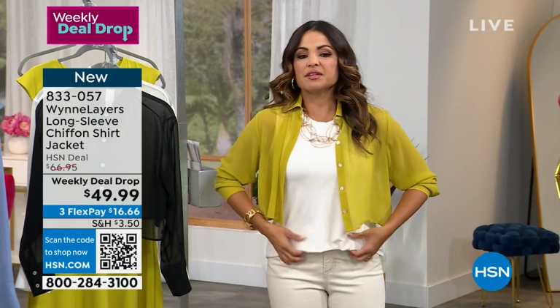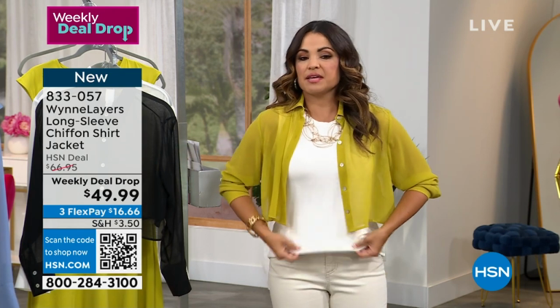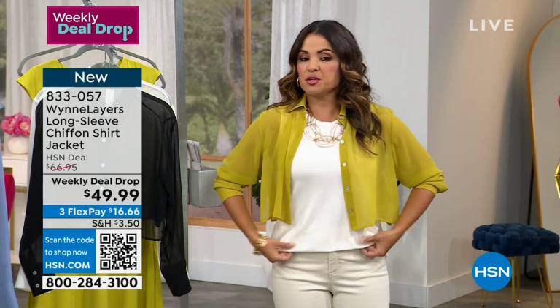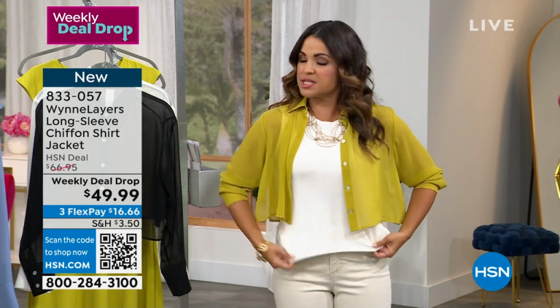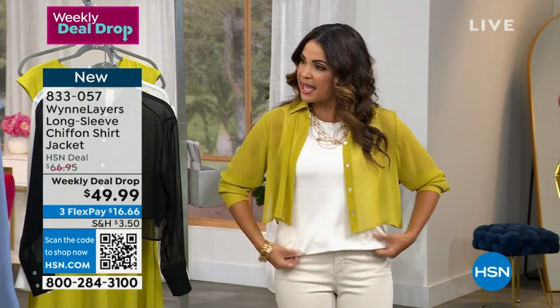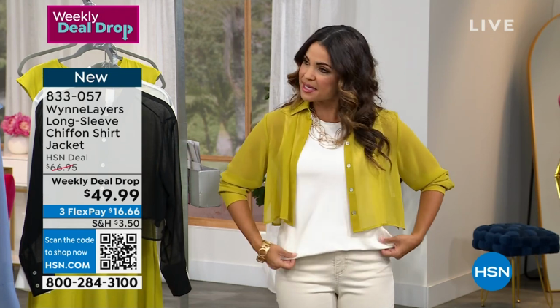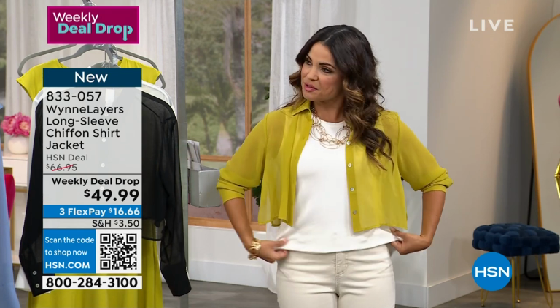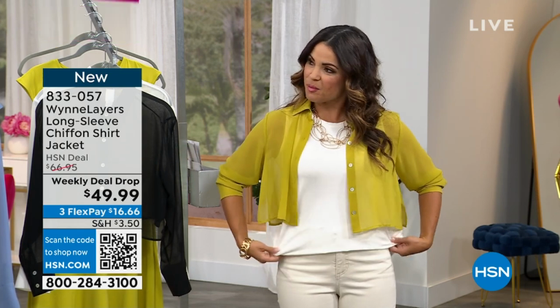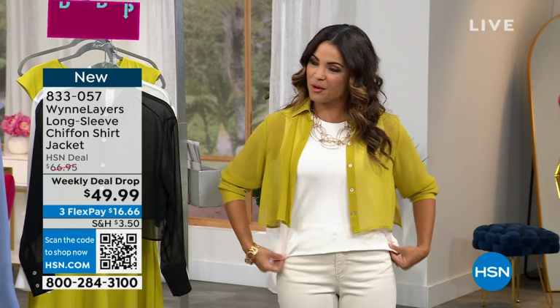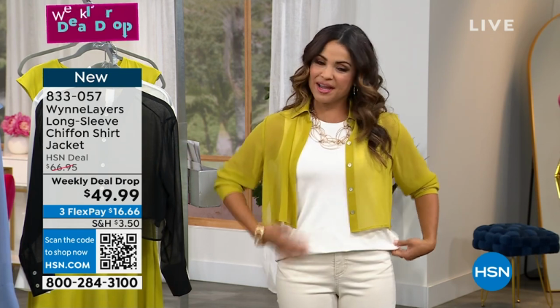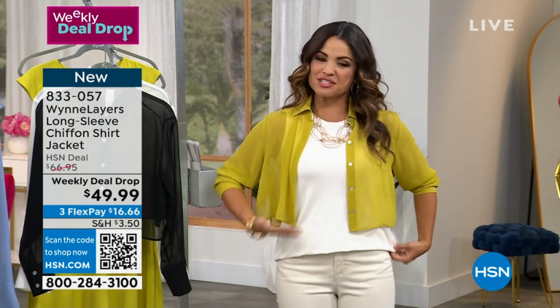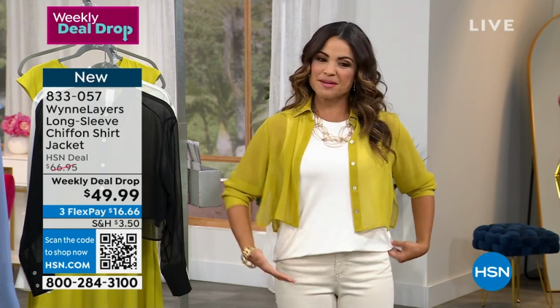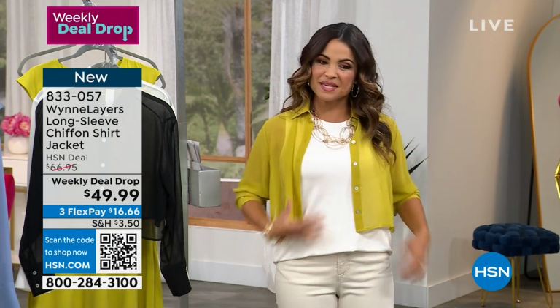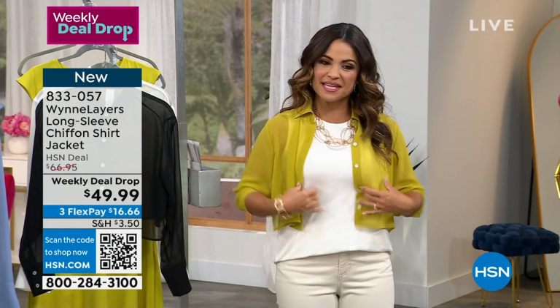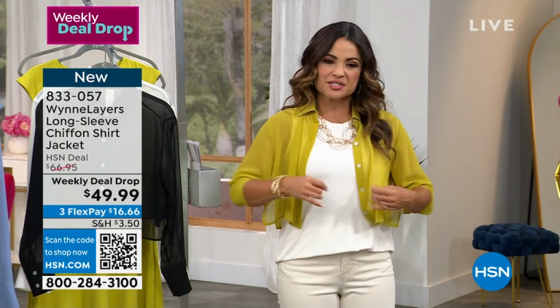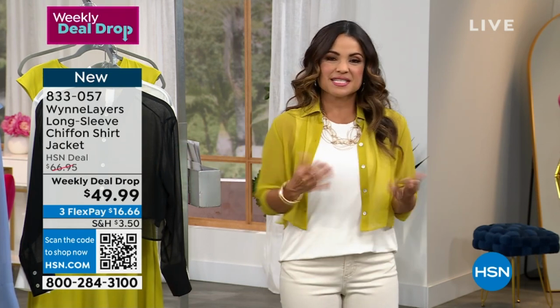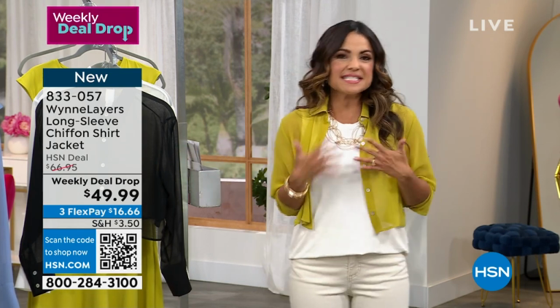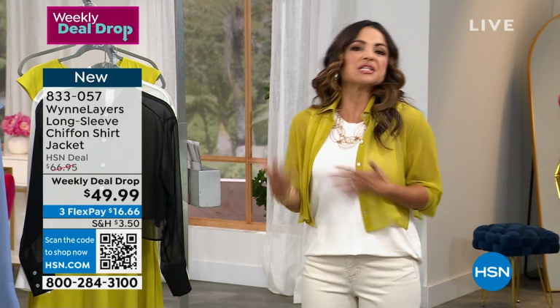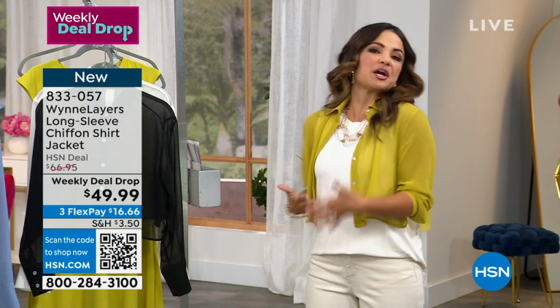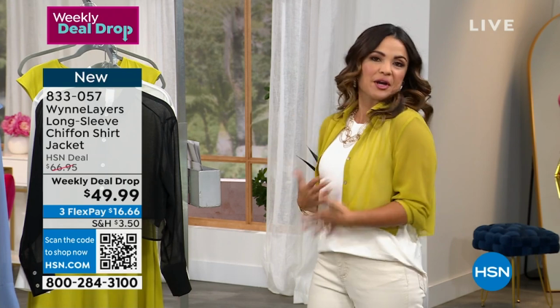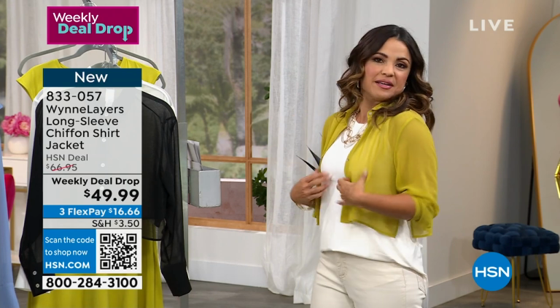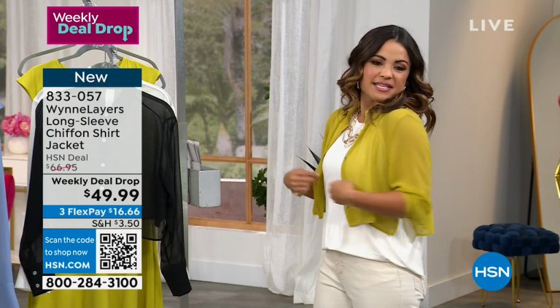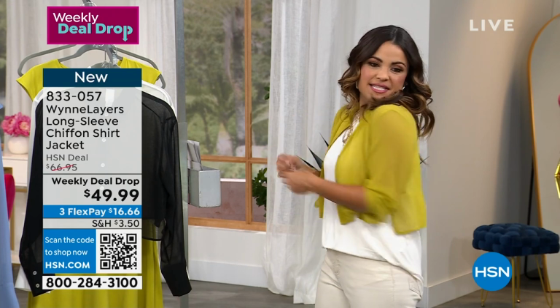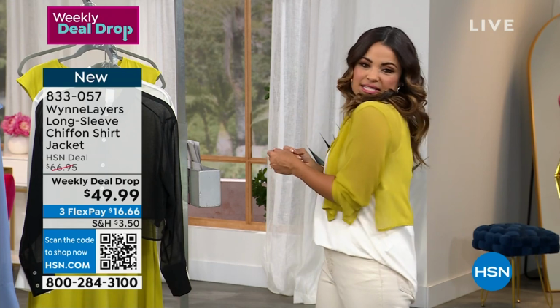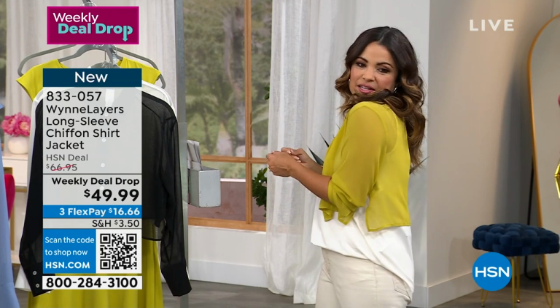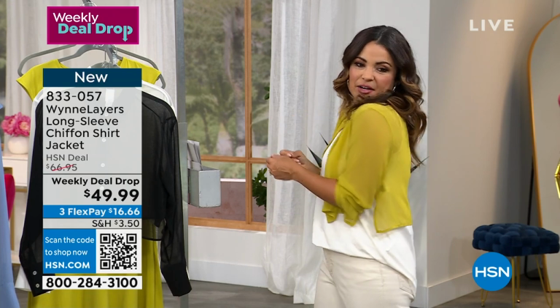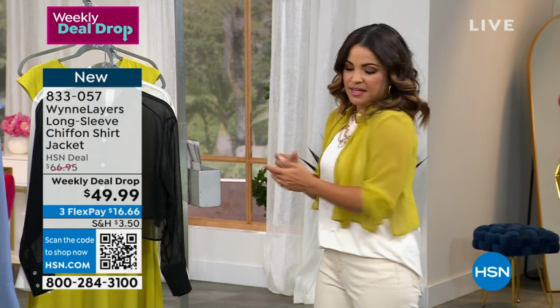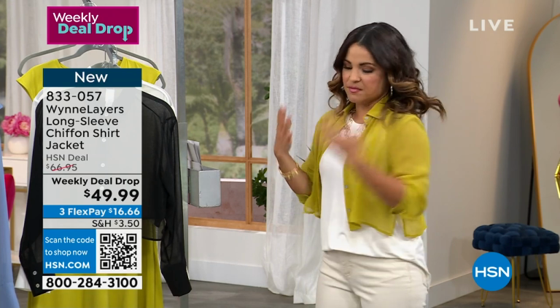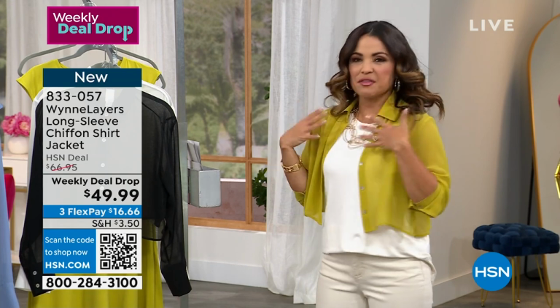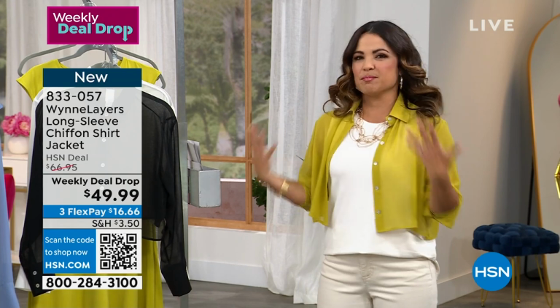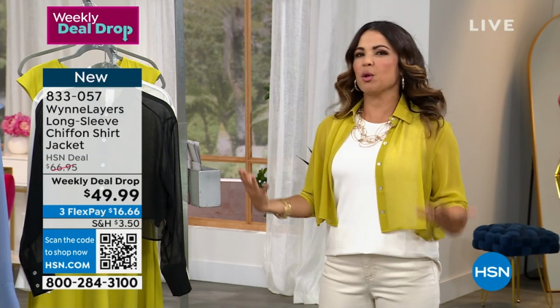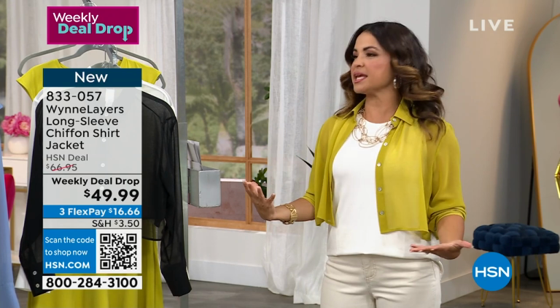Even the new tank is a little more drapey and easy to layer — easy, easy layering. Nothing's bulky.